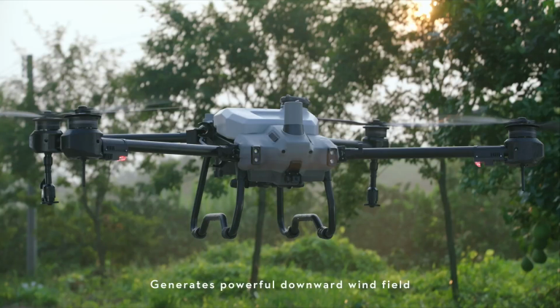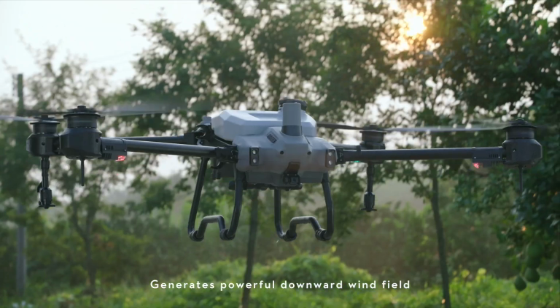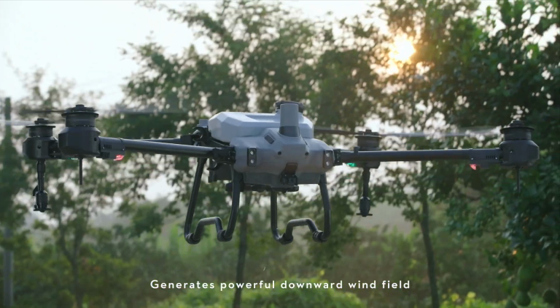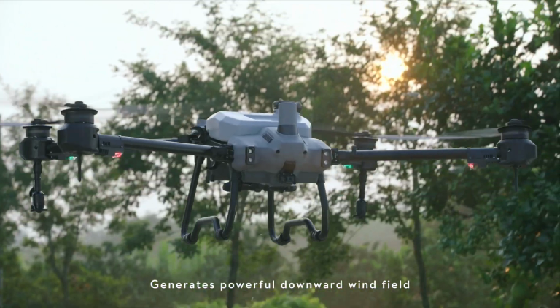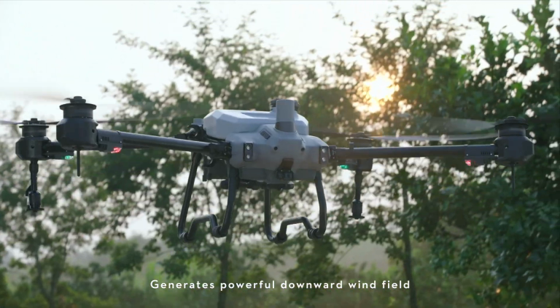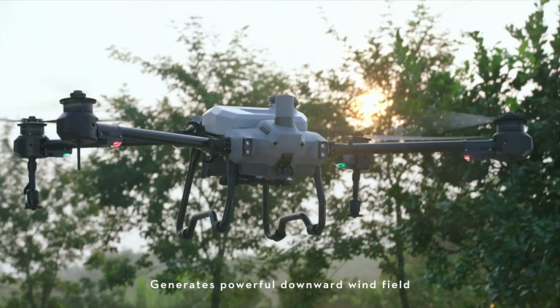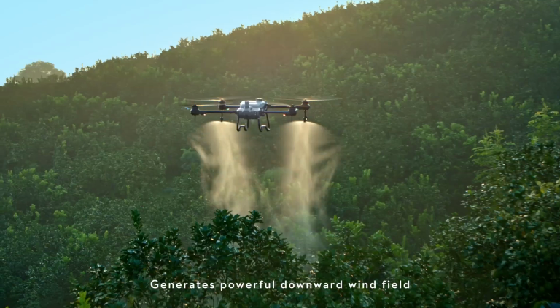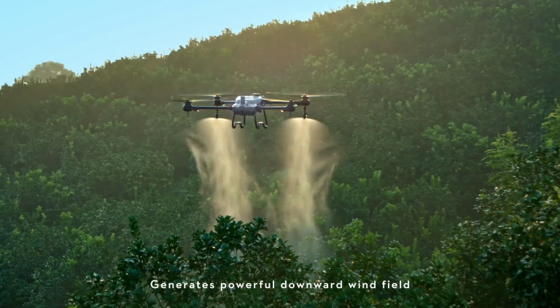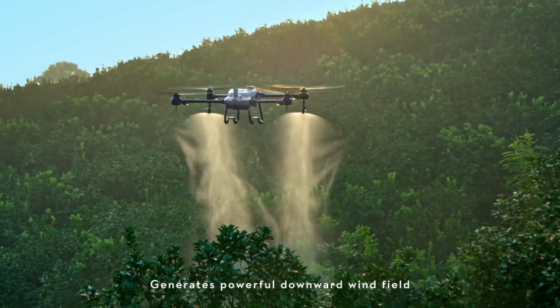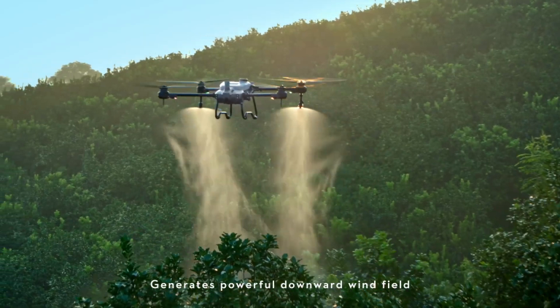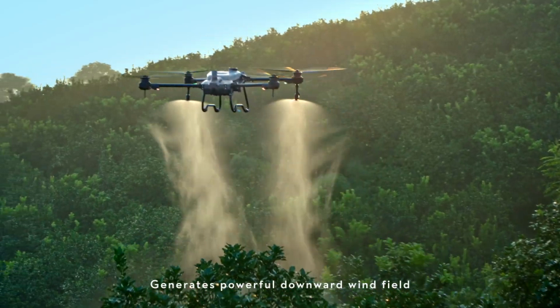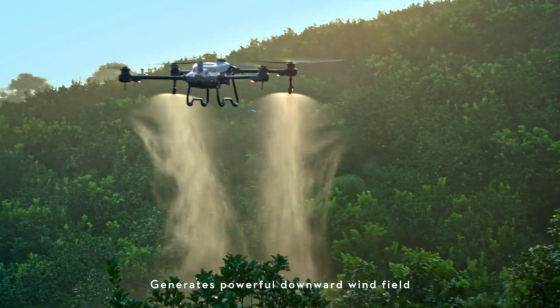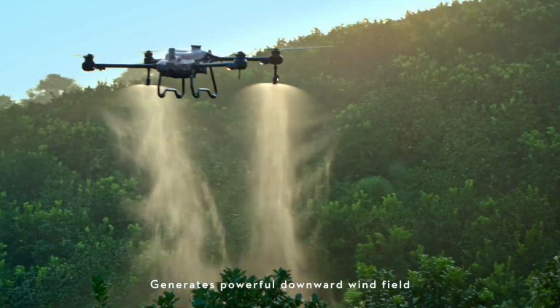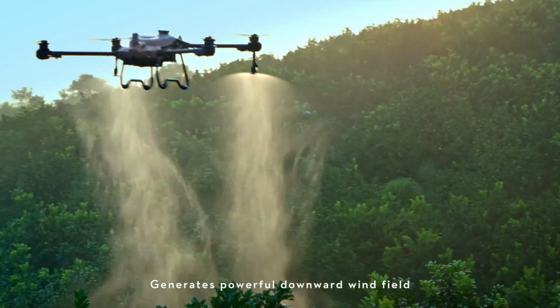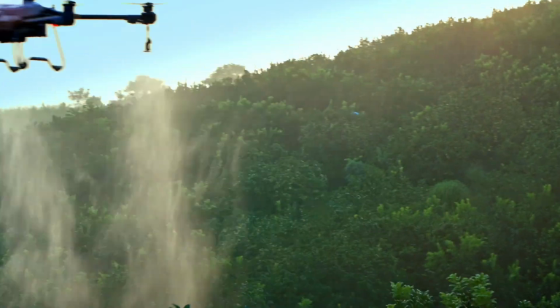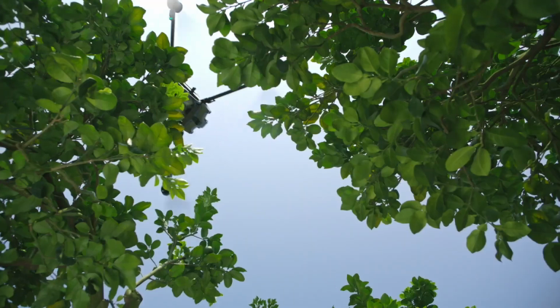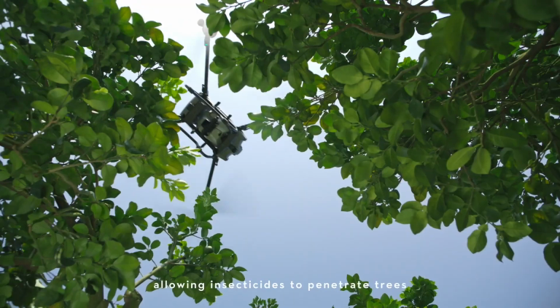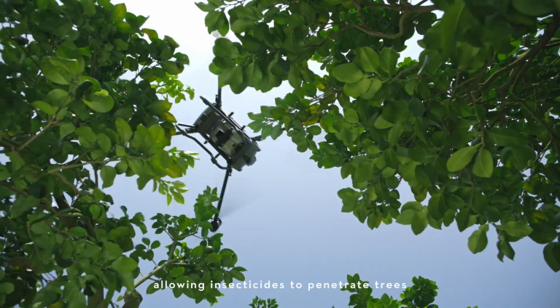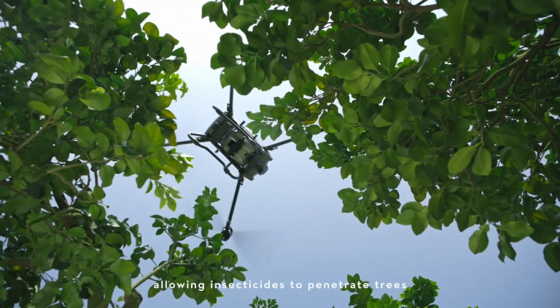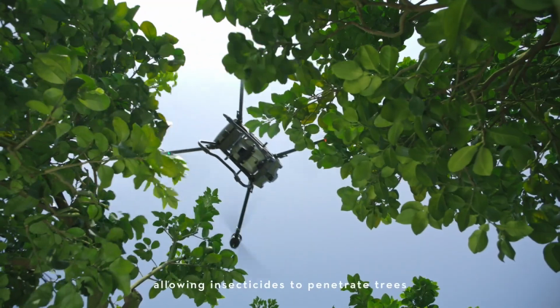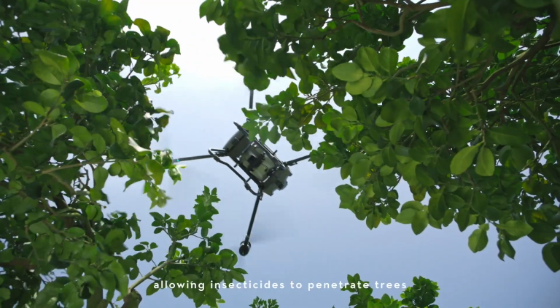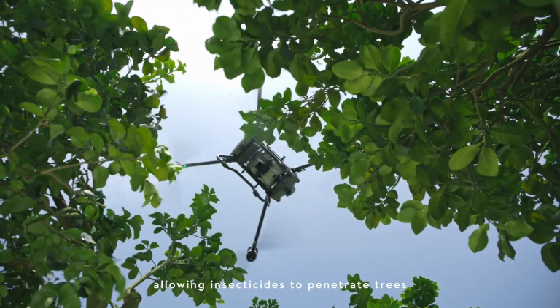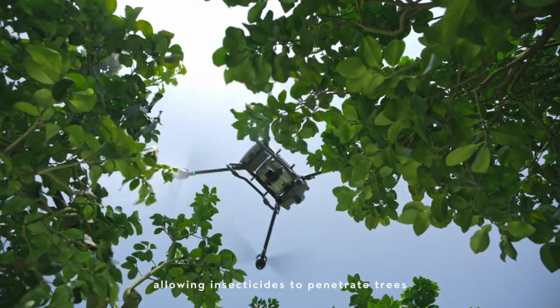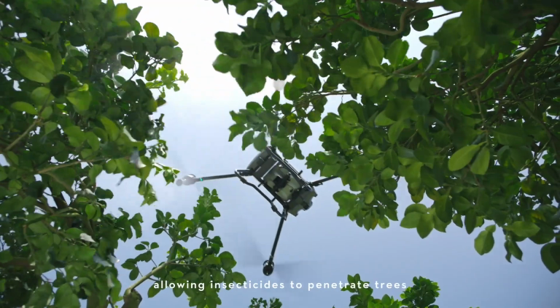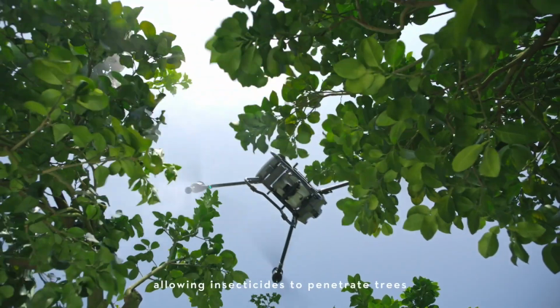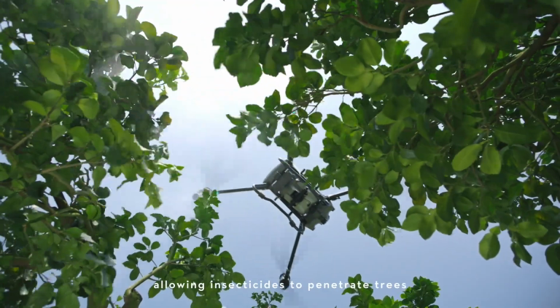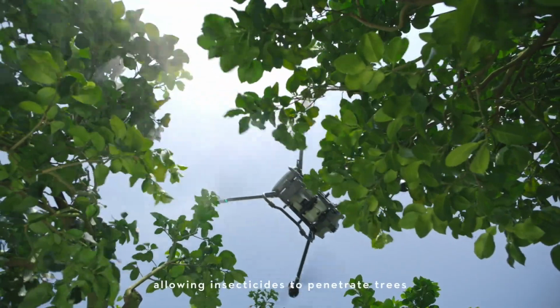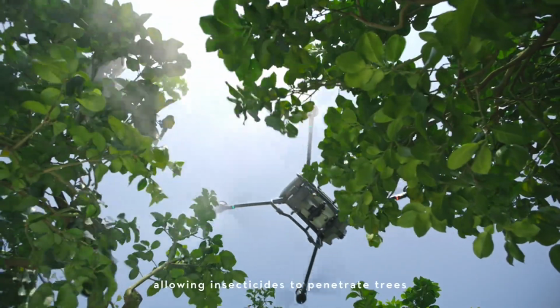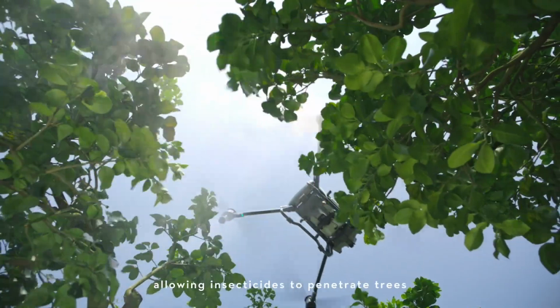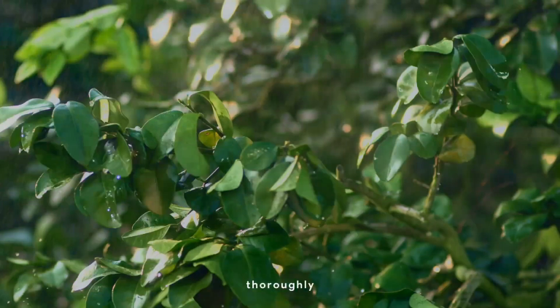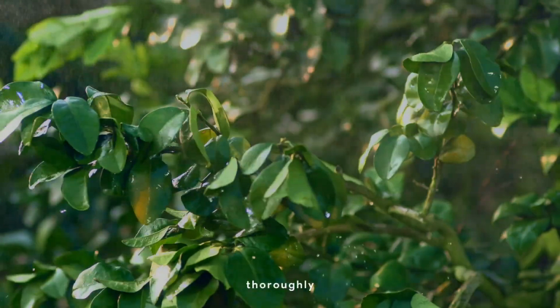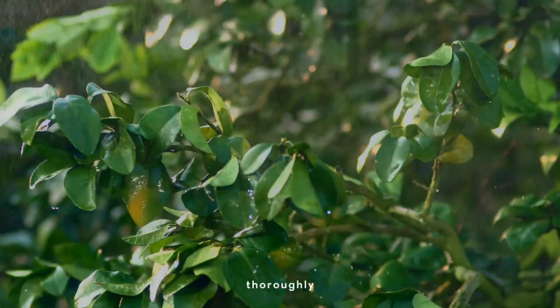Generates powerful downward wind field, allowing insecticides to penetrate trees thoroughly.